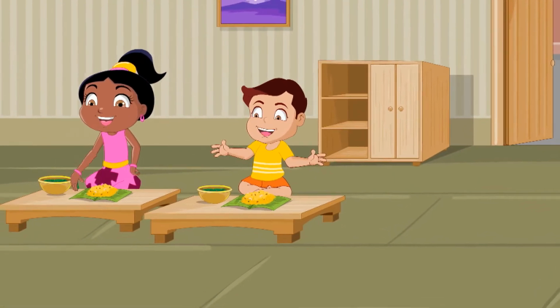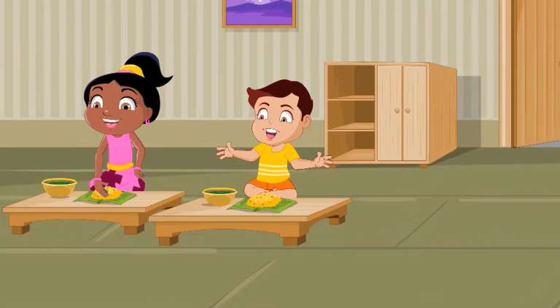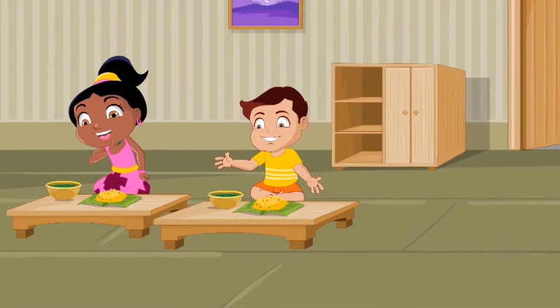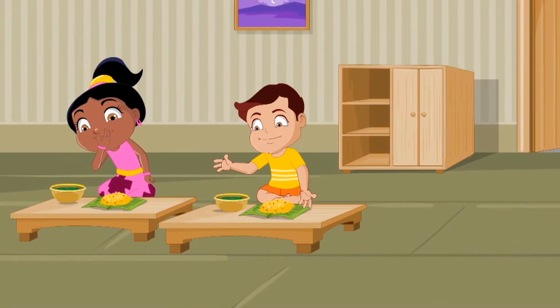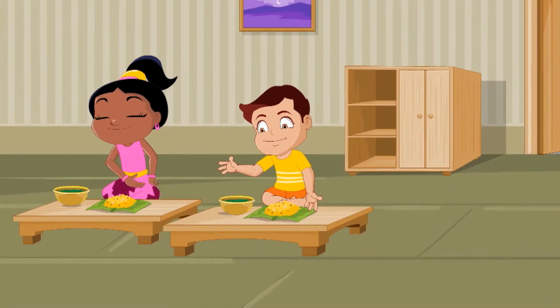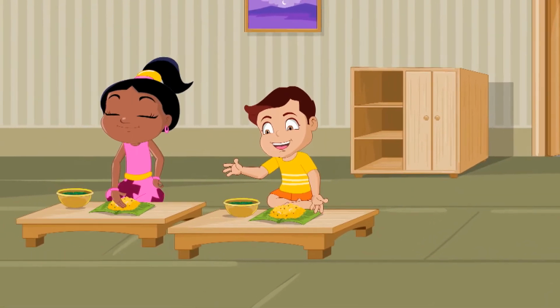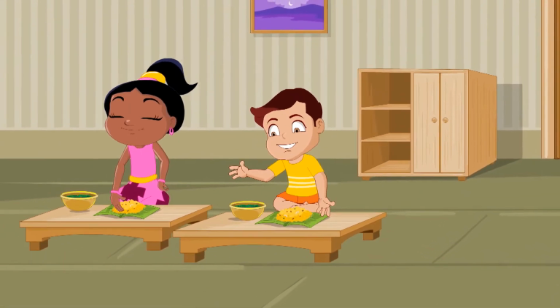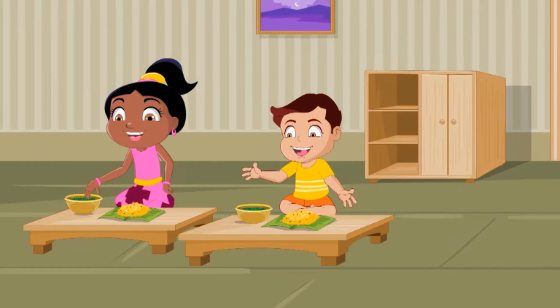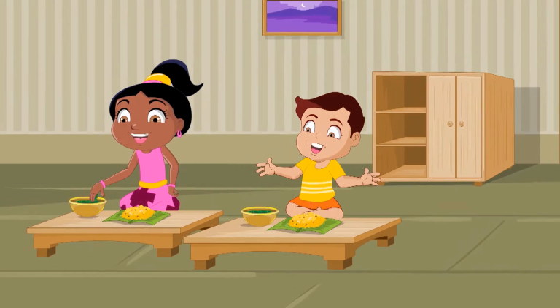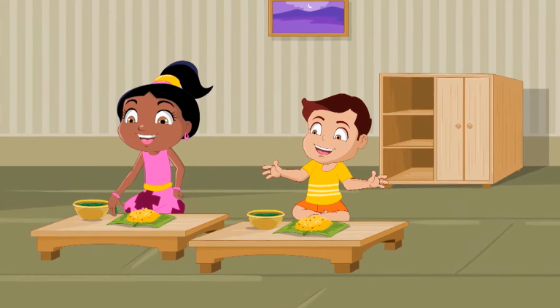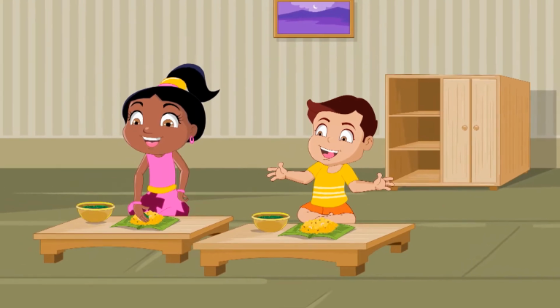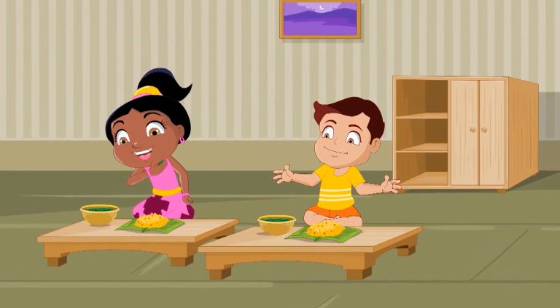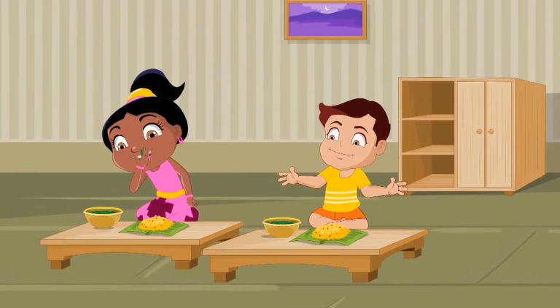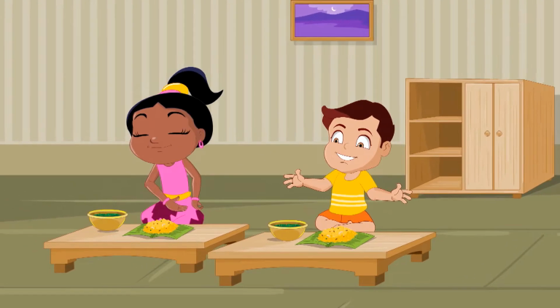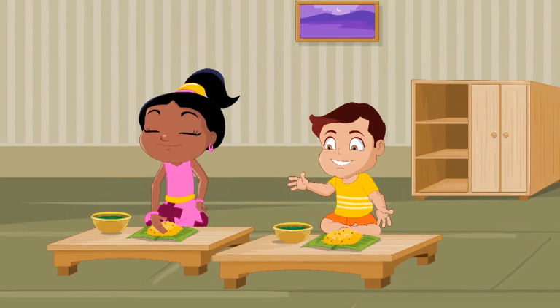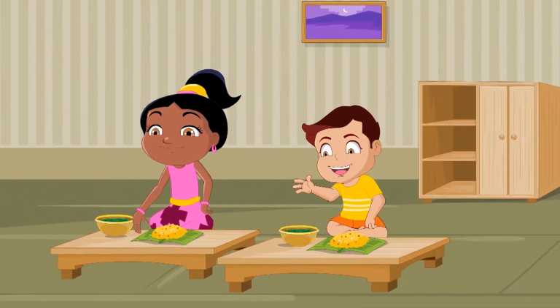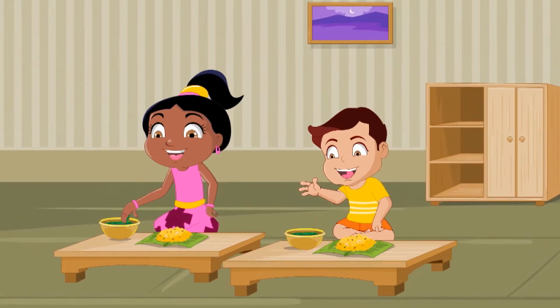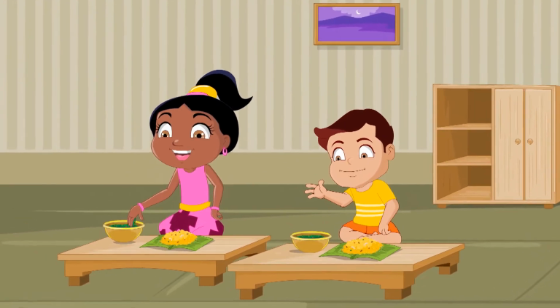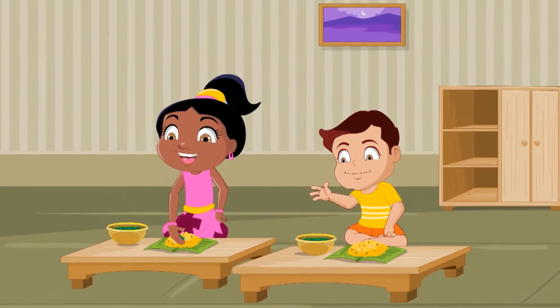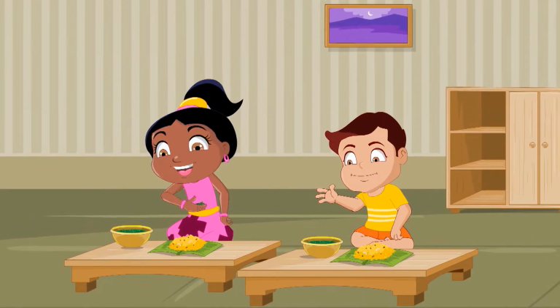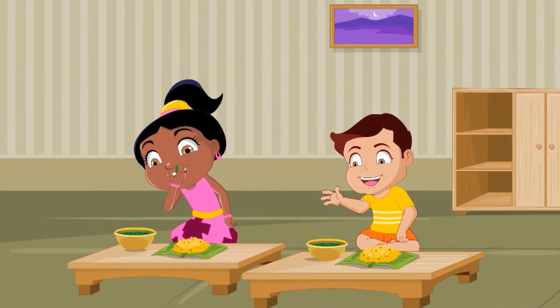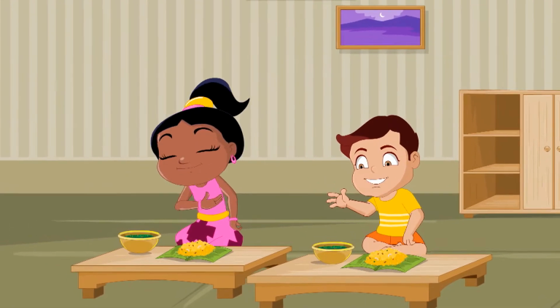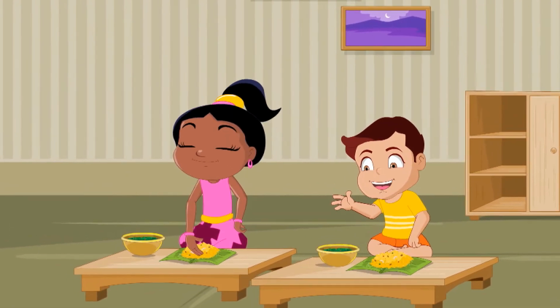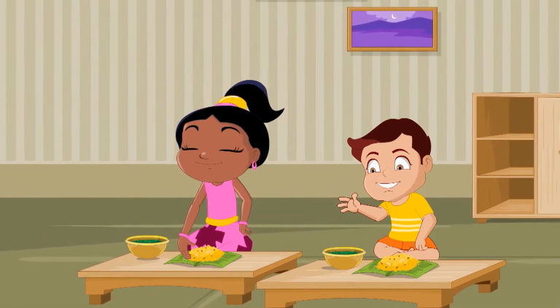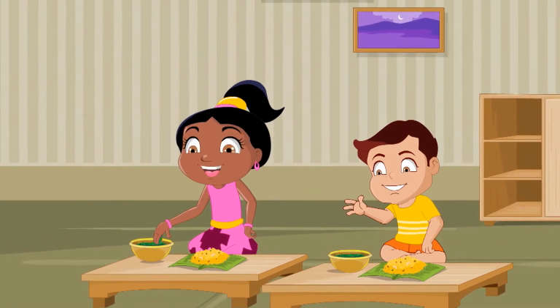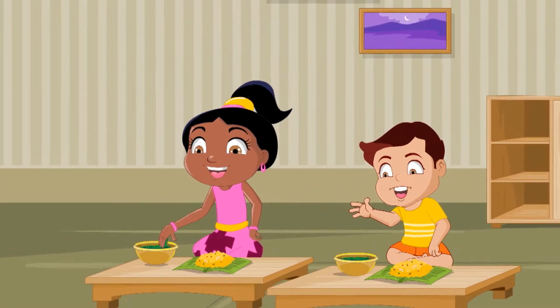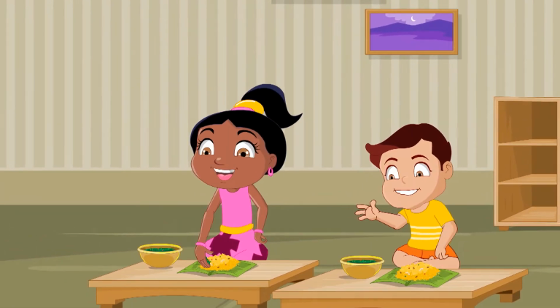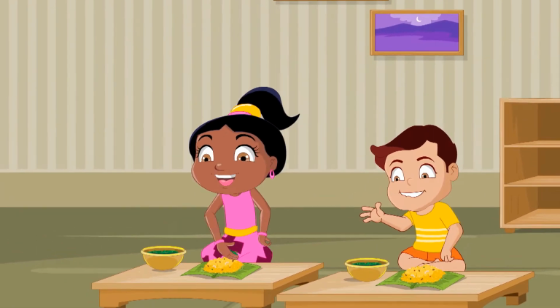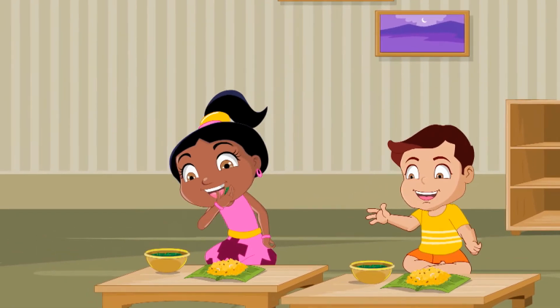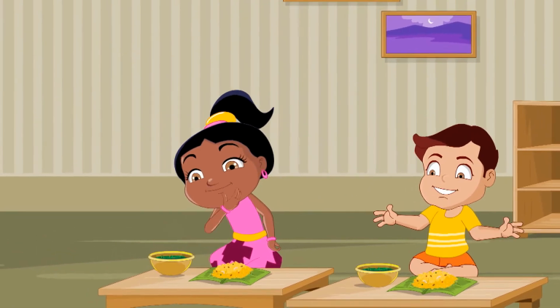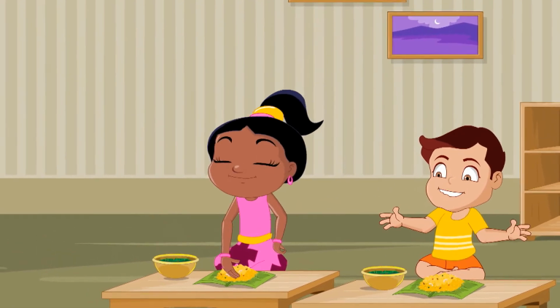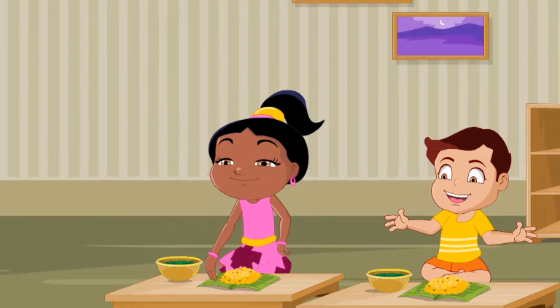Curry! I love curry! The smell, the taste, the texture, my favorite!